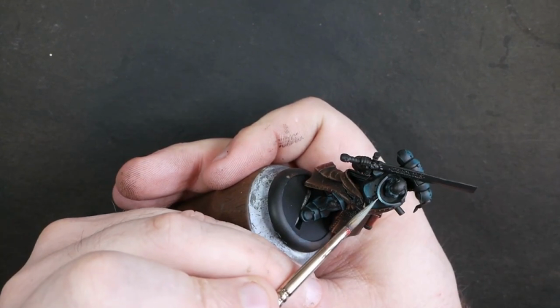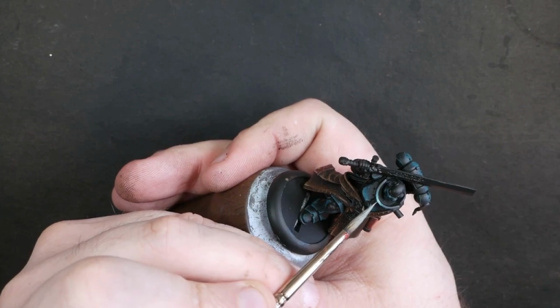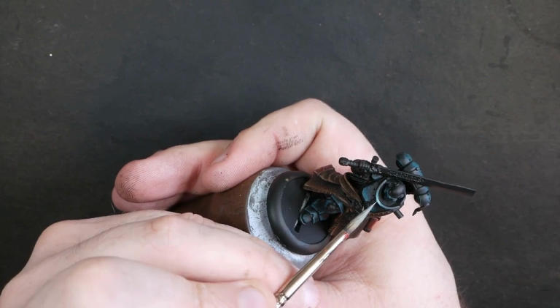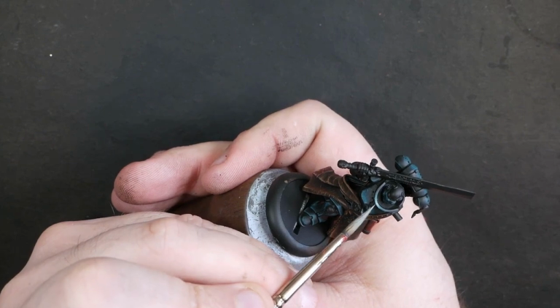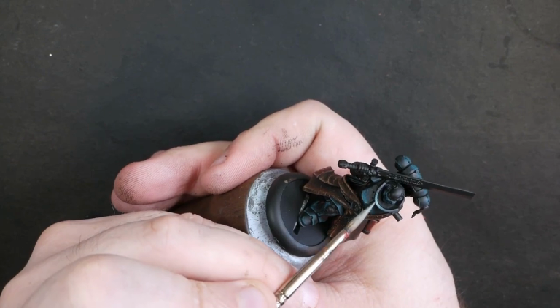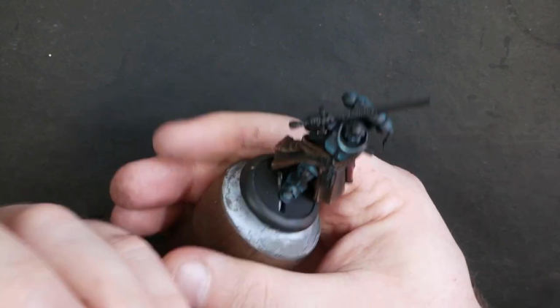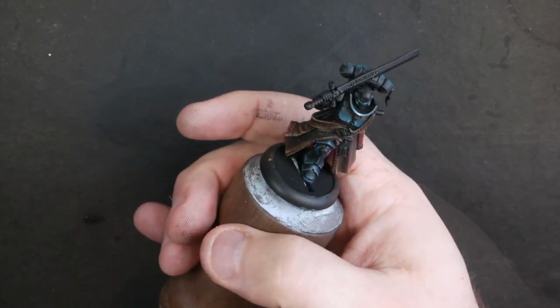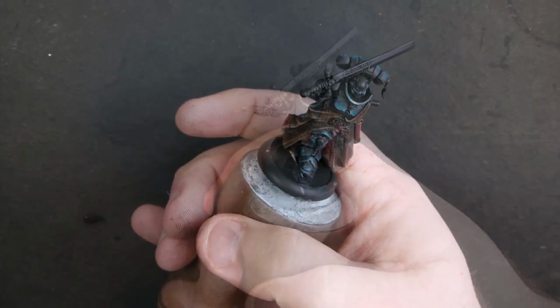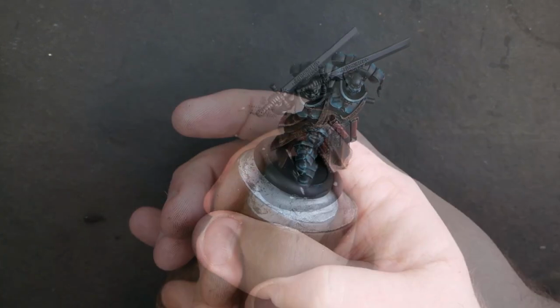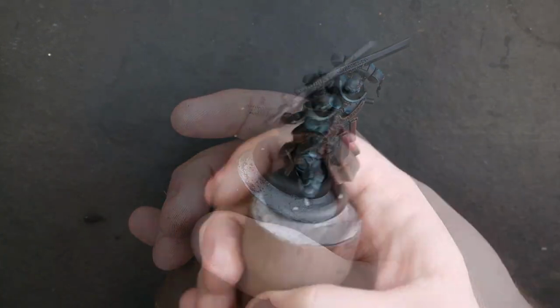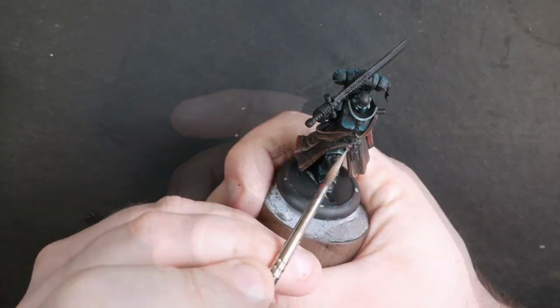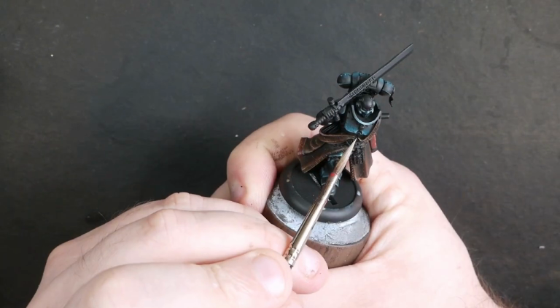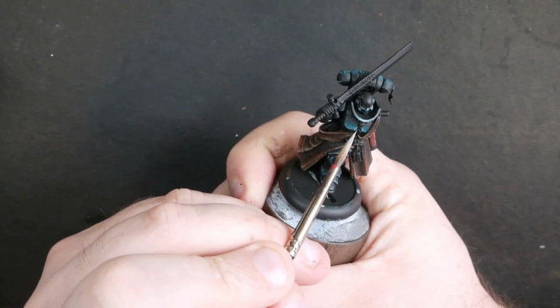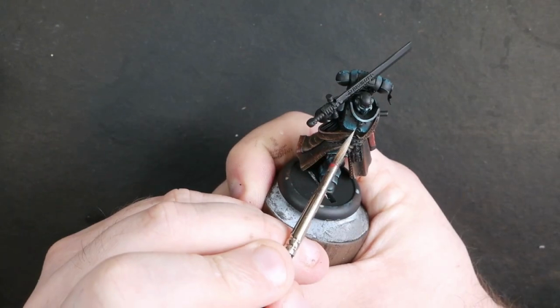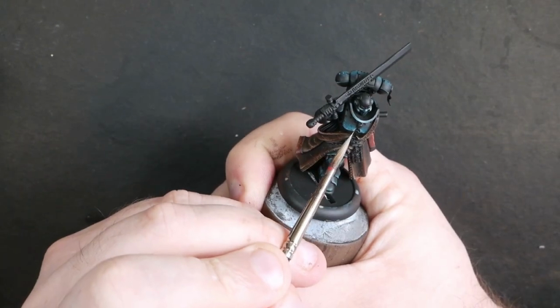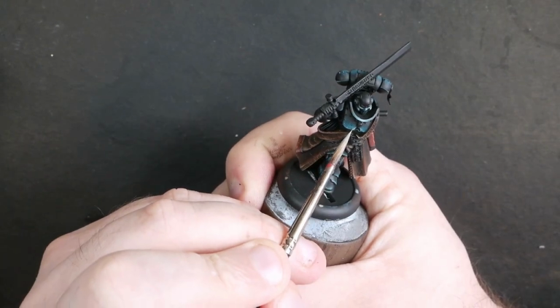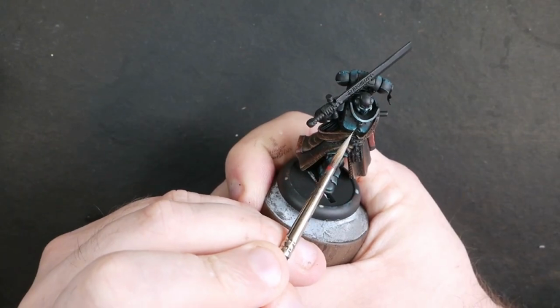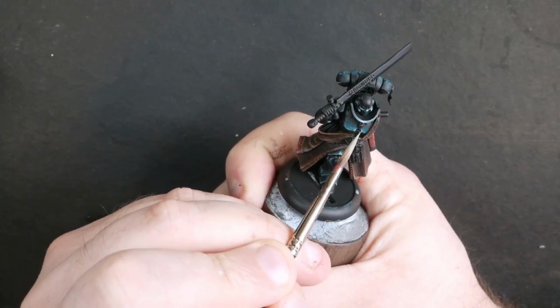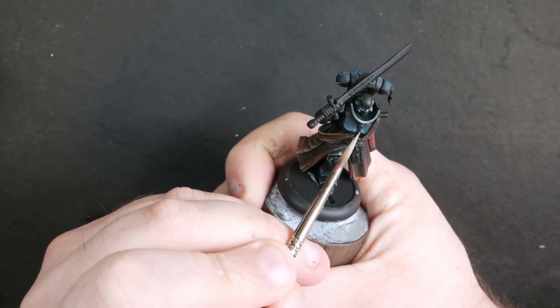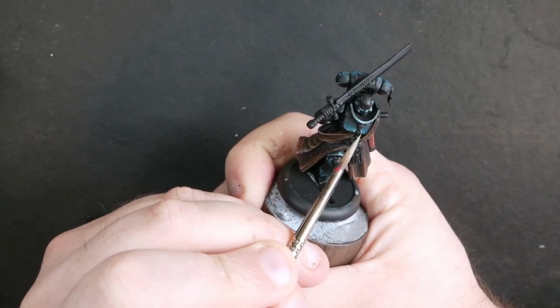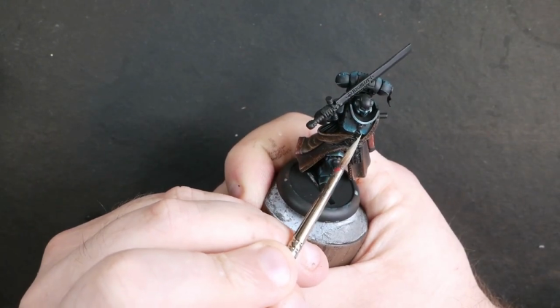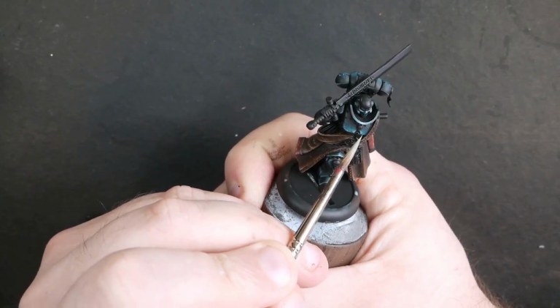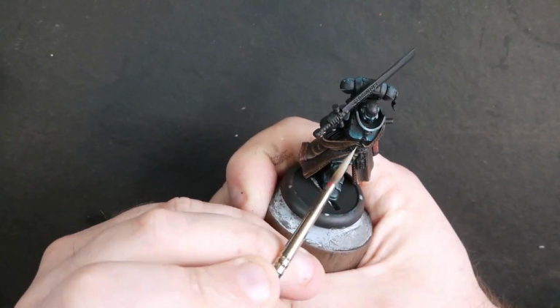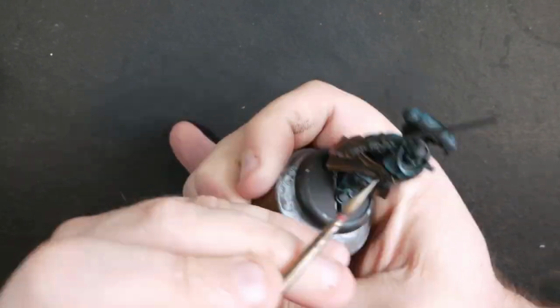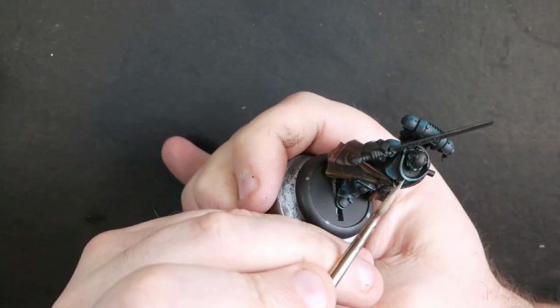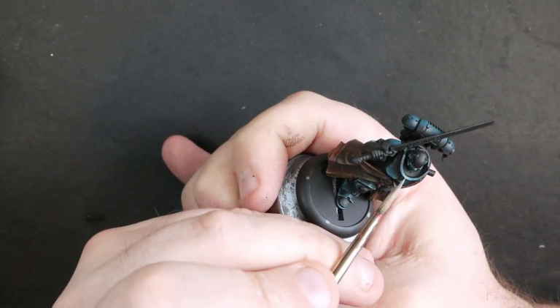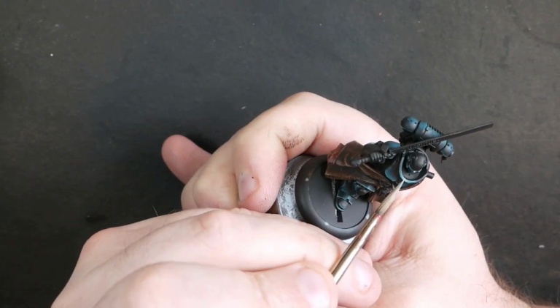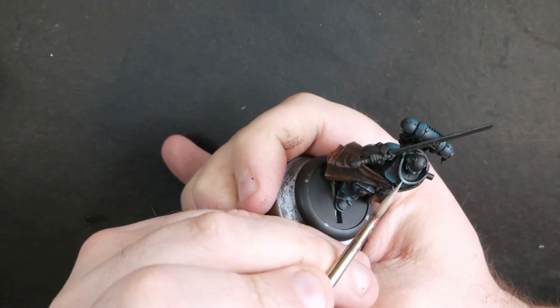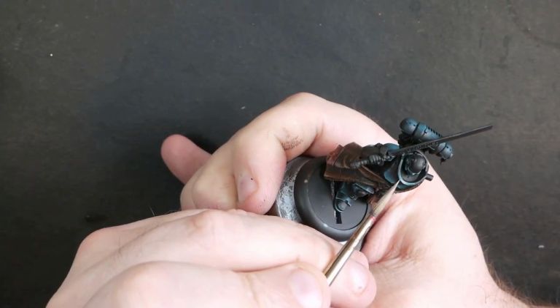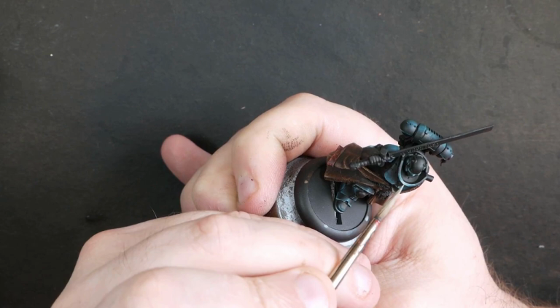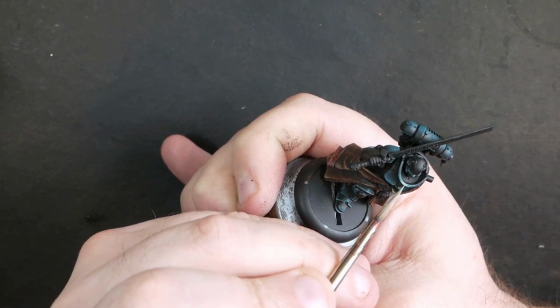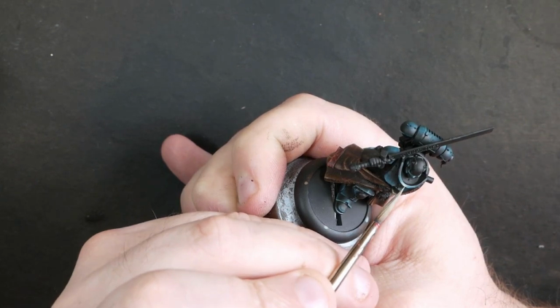You can see it doesn't take much build-up before this really starts to get bright and starts to look pretty sexy.